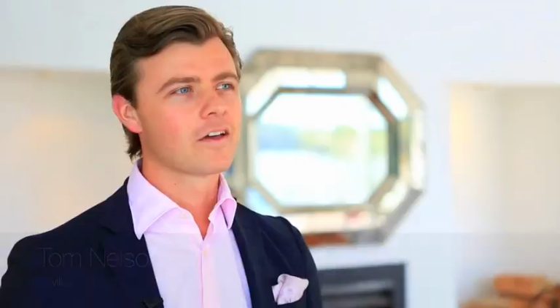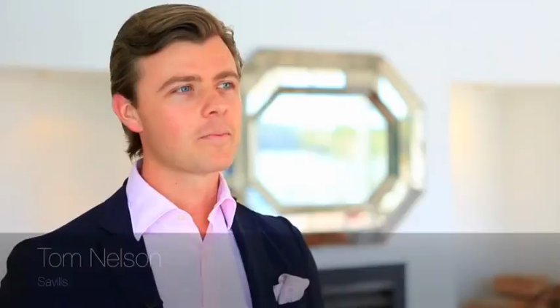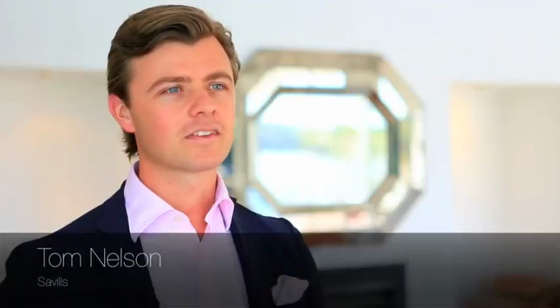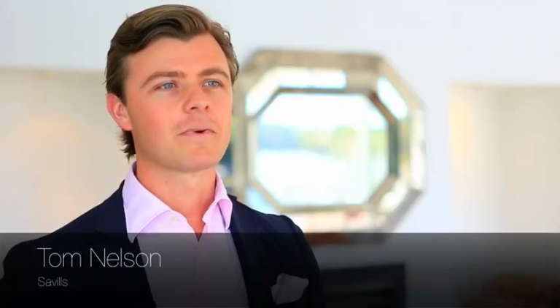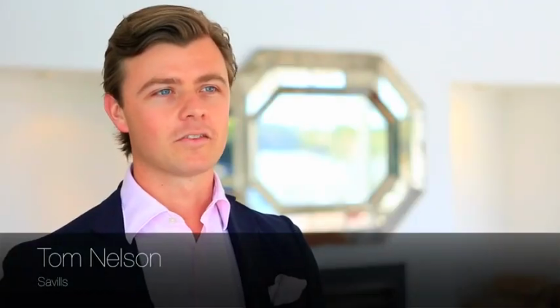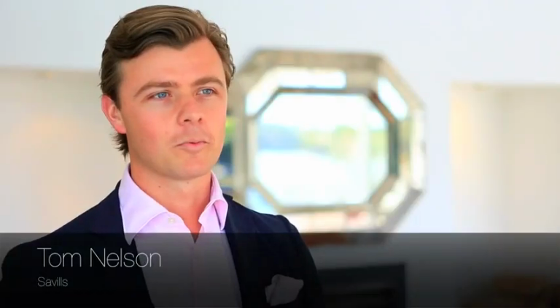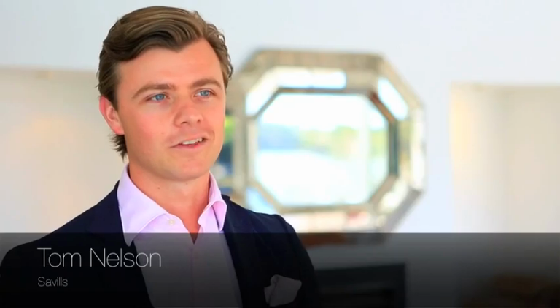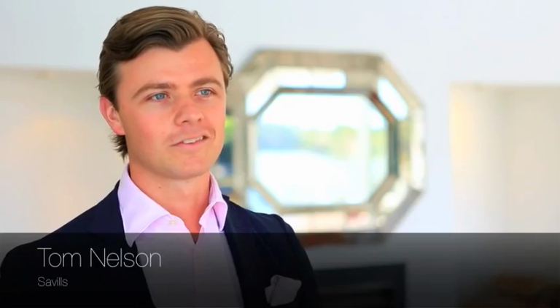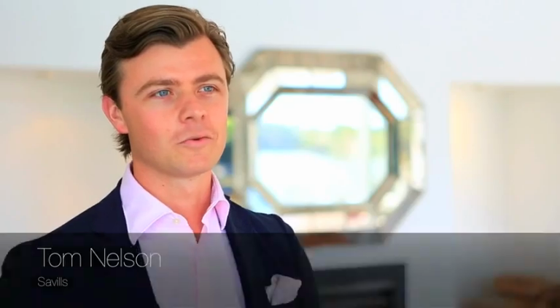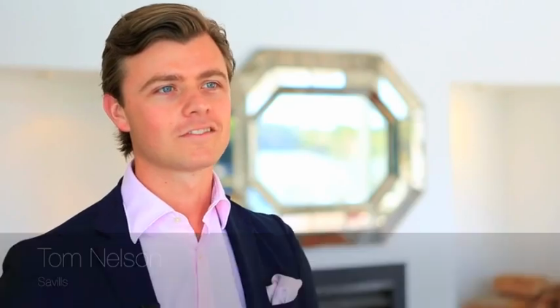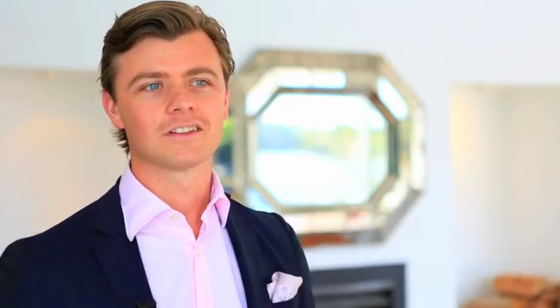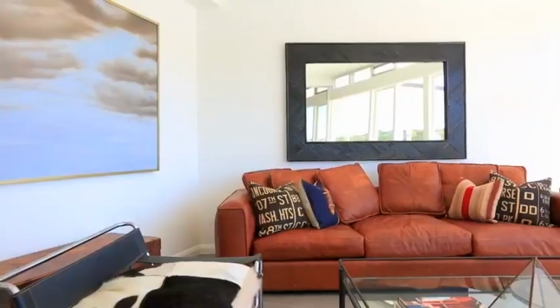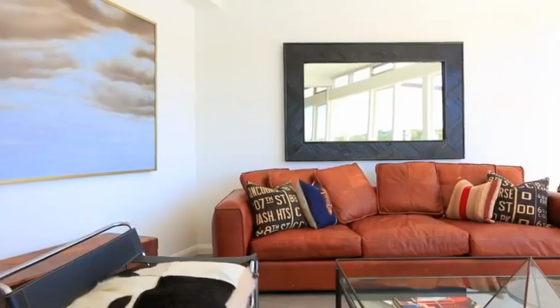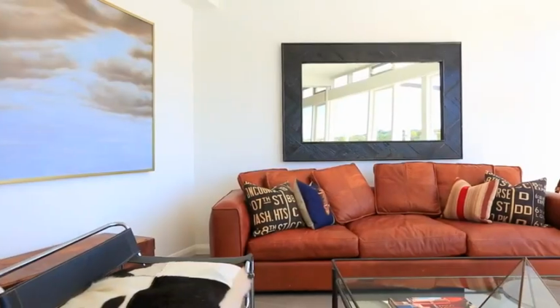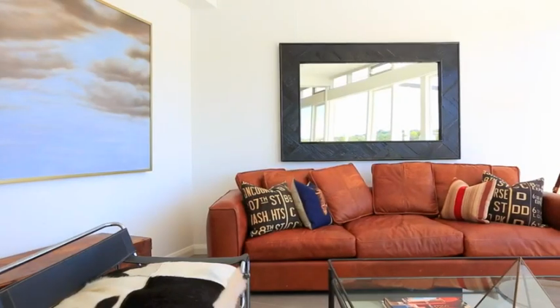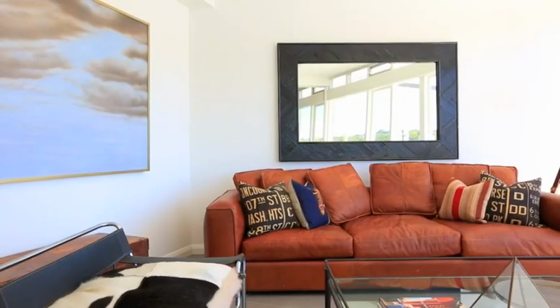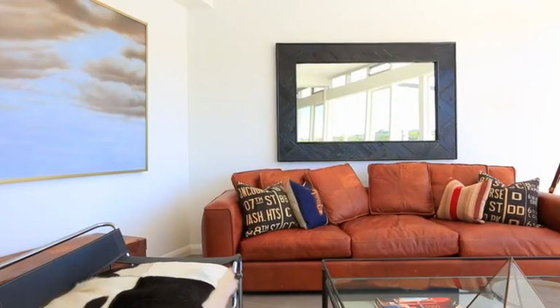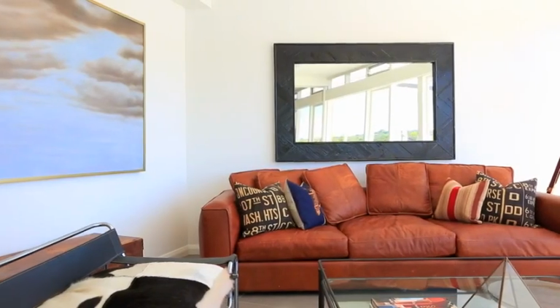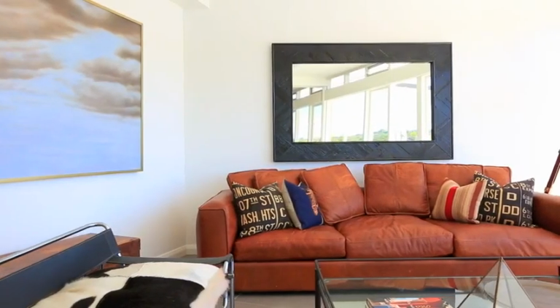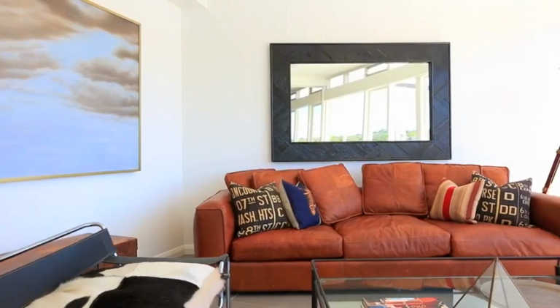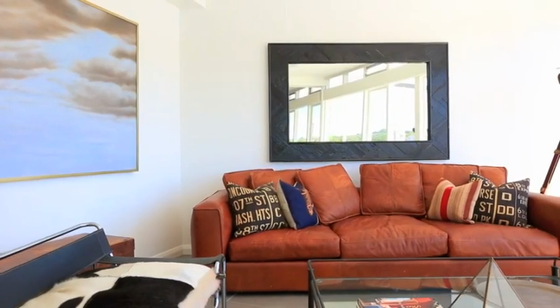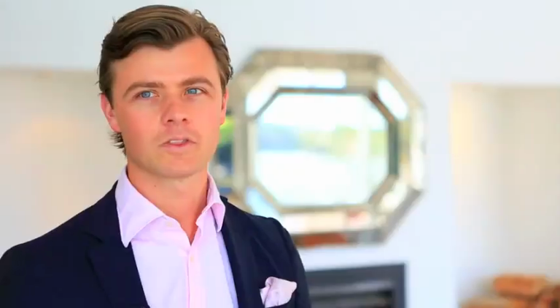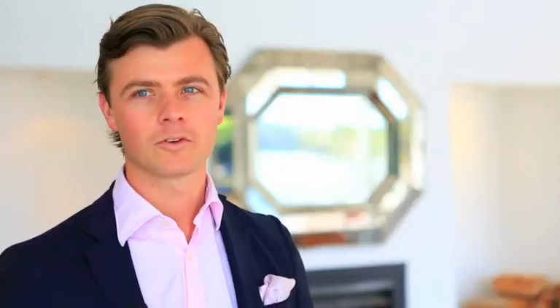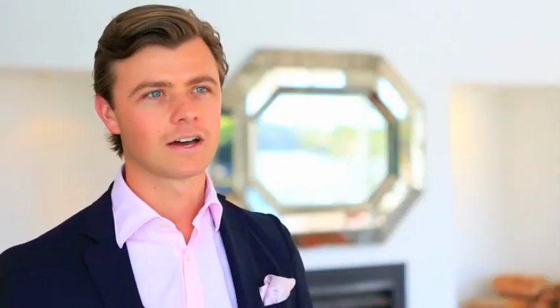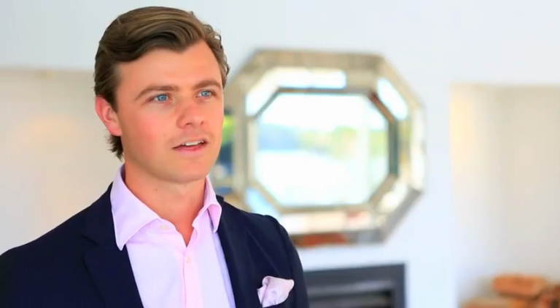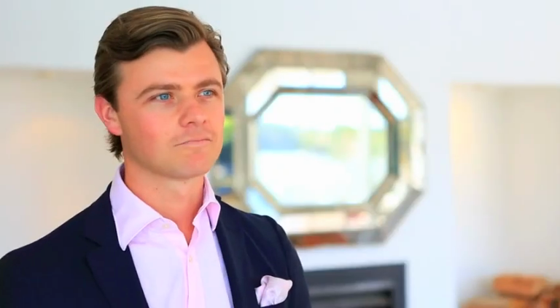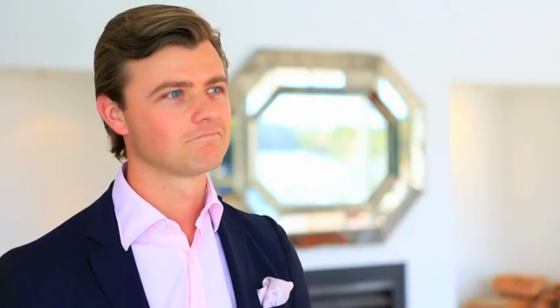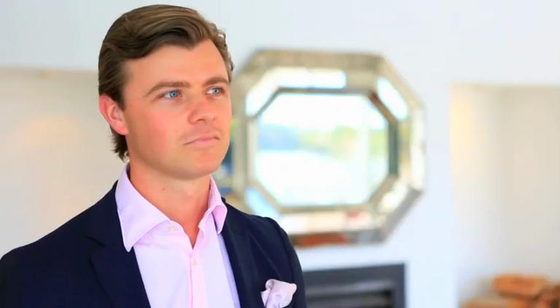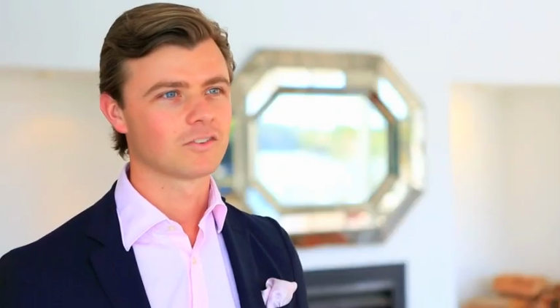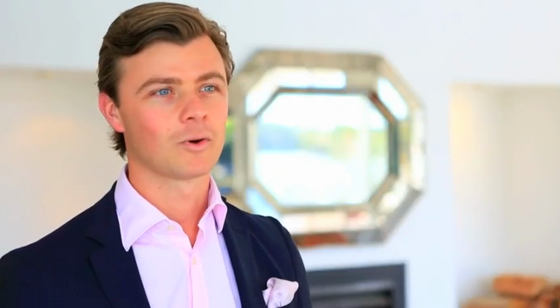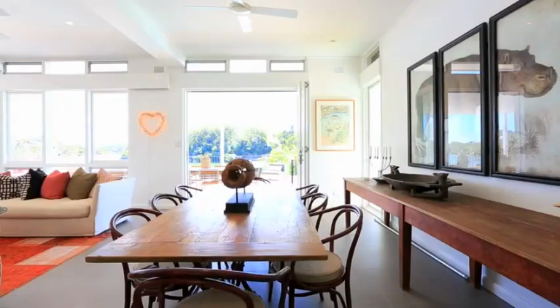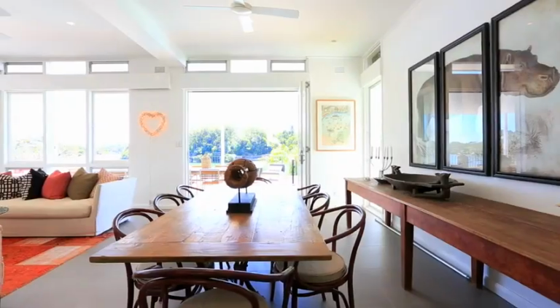The best thing about this property is you instantly feel relaxed as soon as you walk through the door, and with a view like that there's no wonder why.